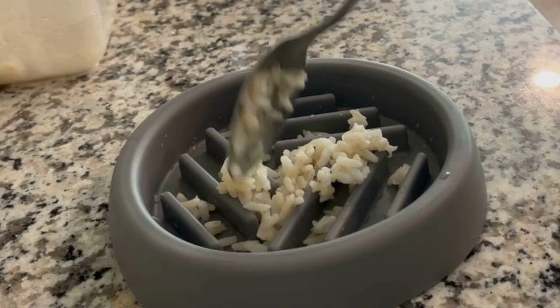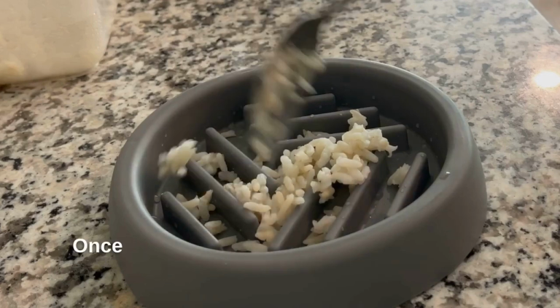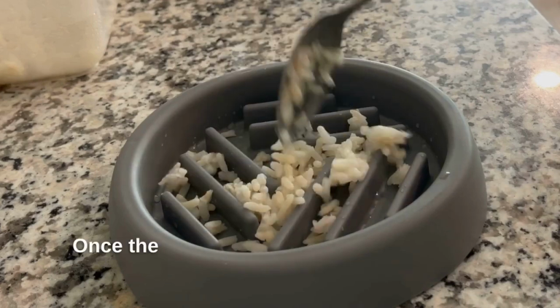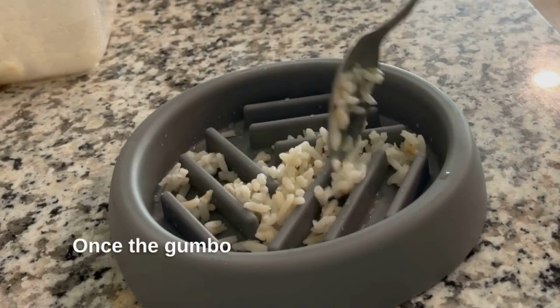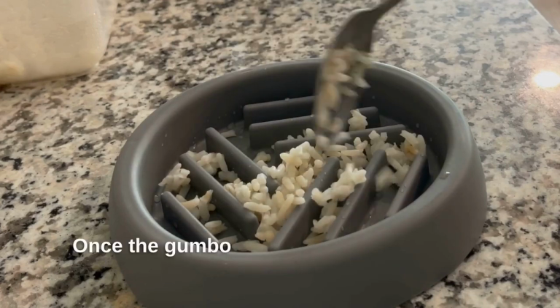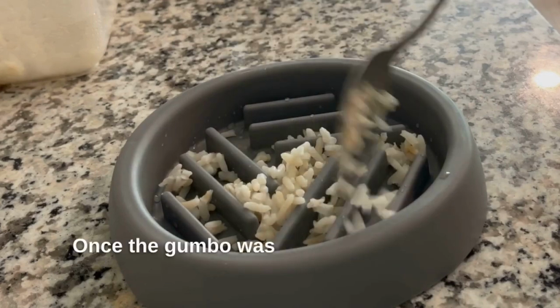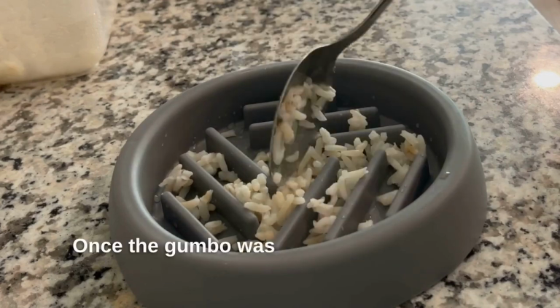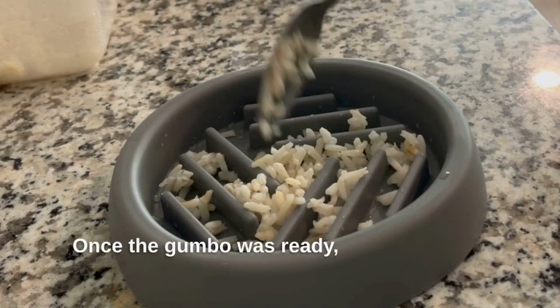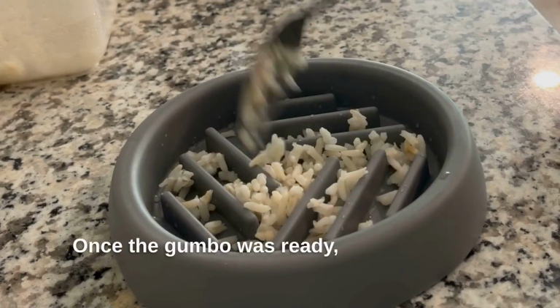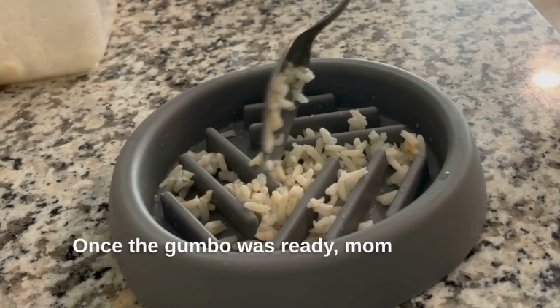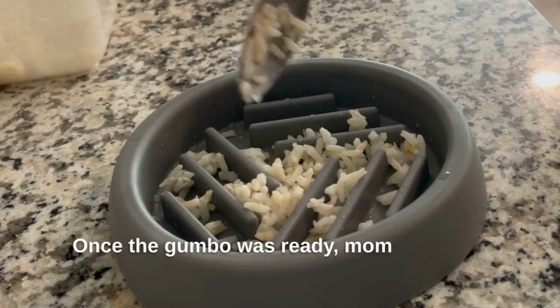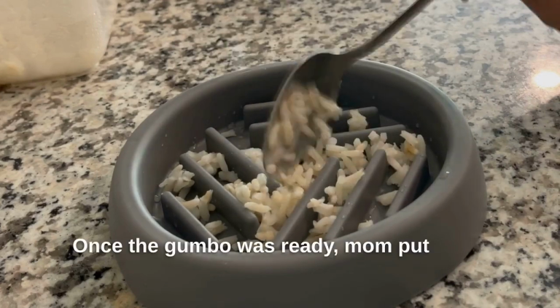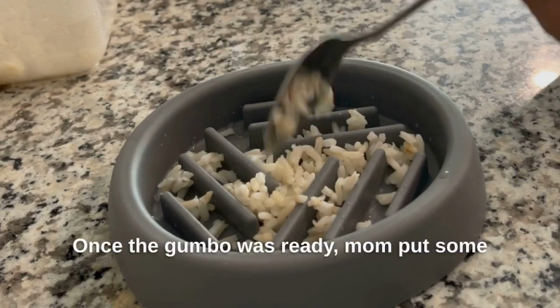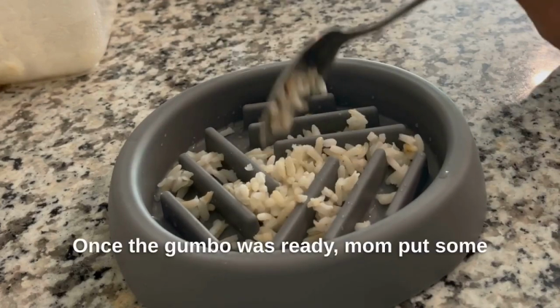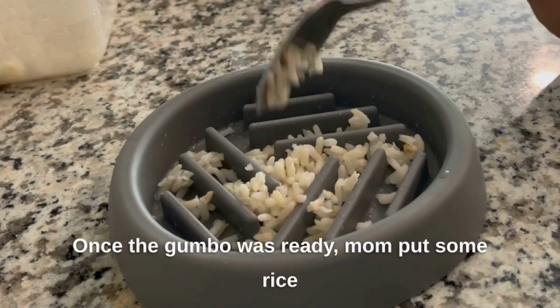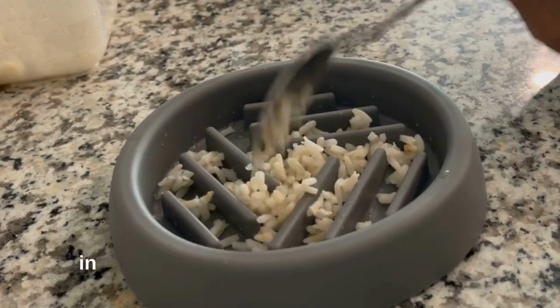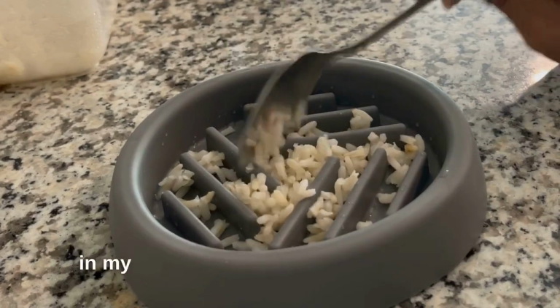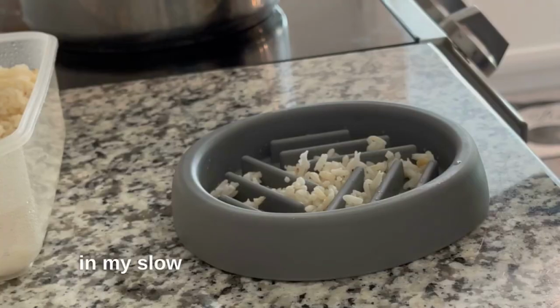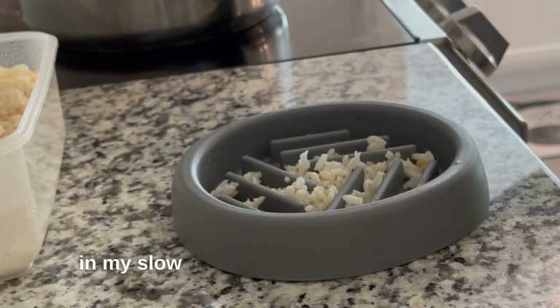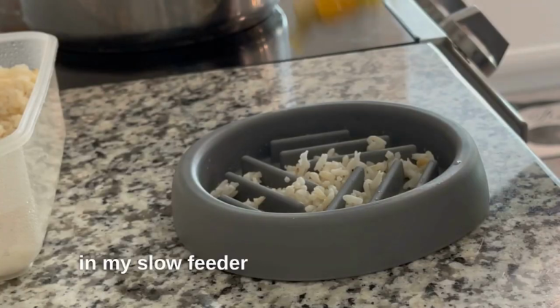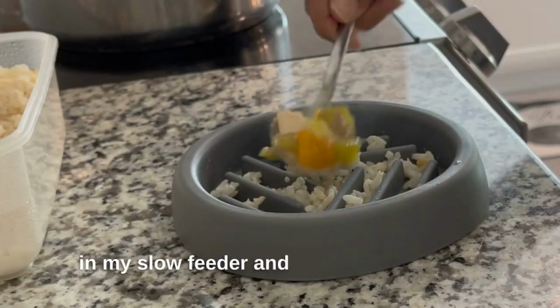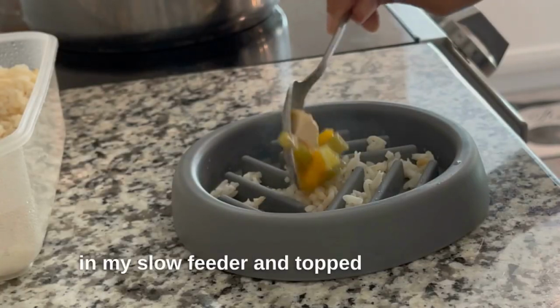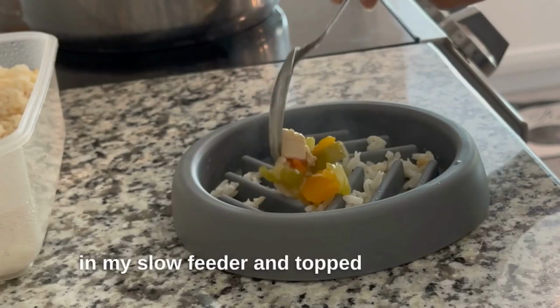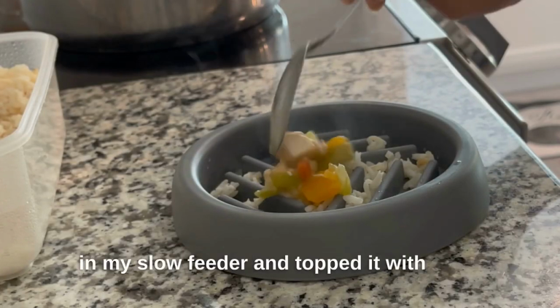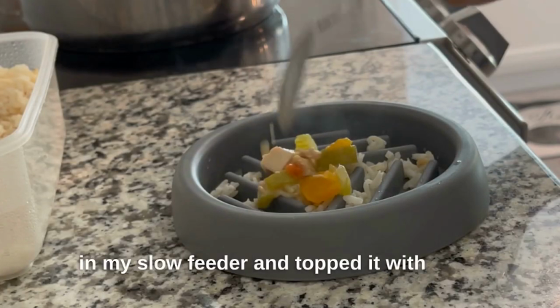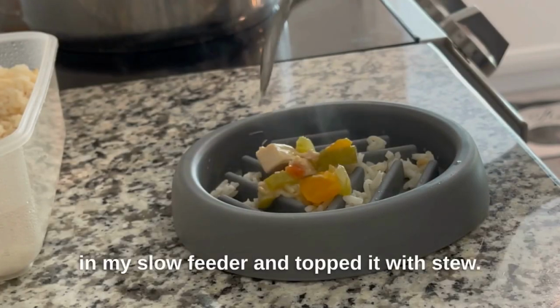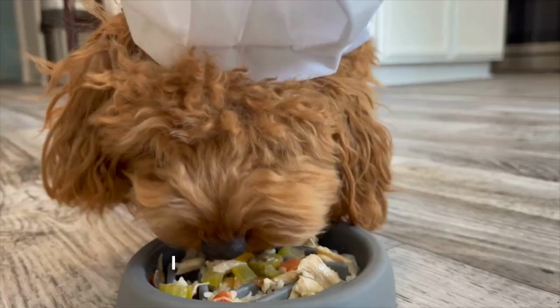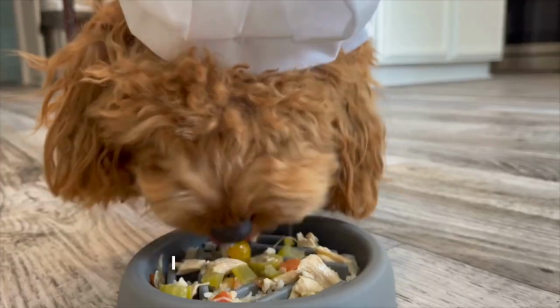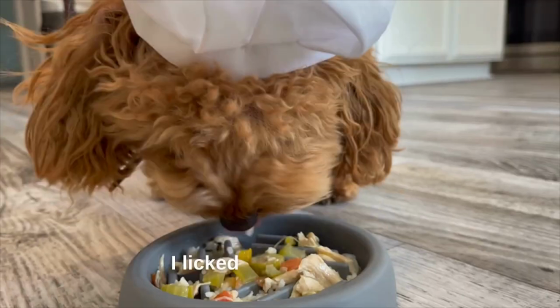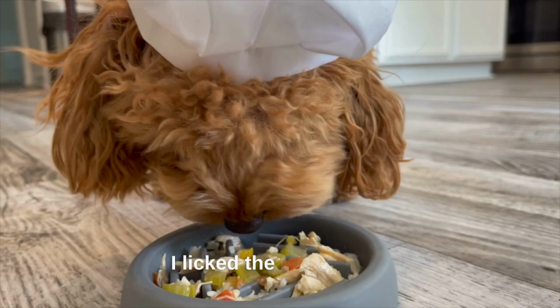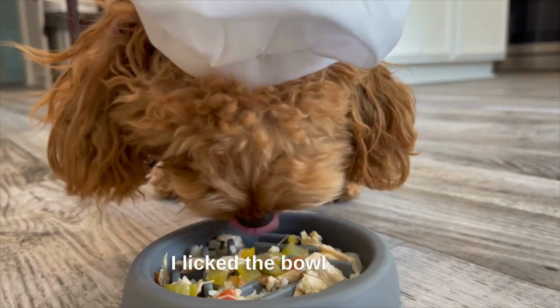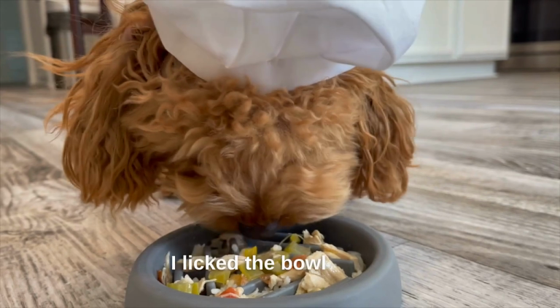Once the gumbo was ready, Mom put some rice in my slow feeder and topped it with stew. I licked the bowl clean.